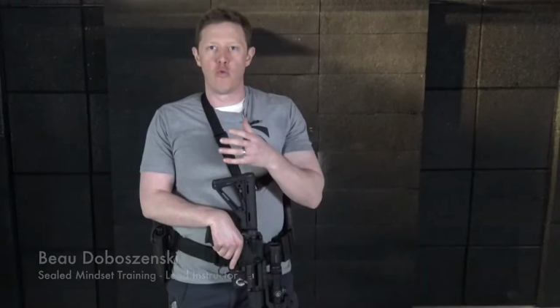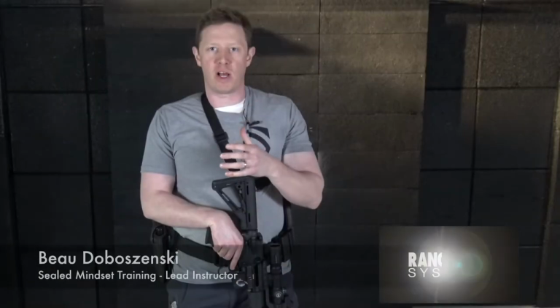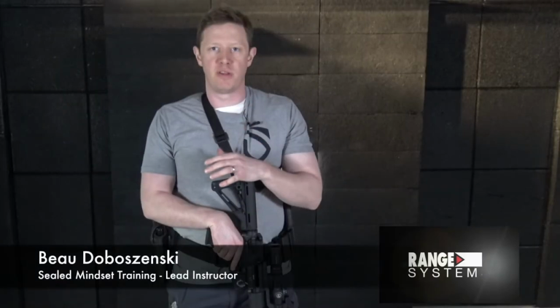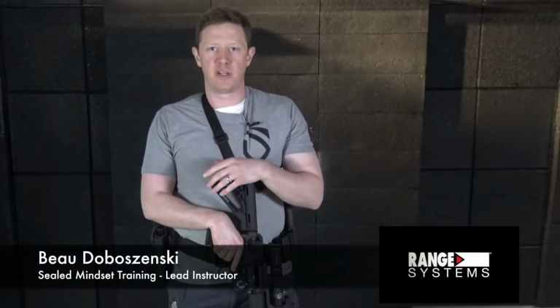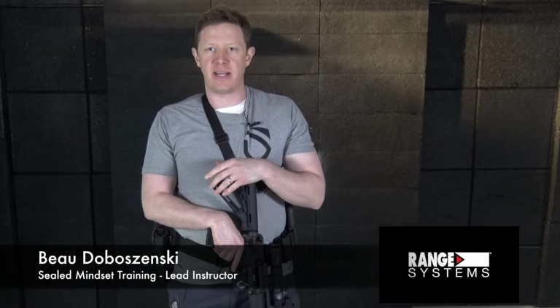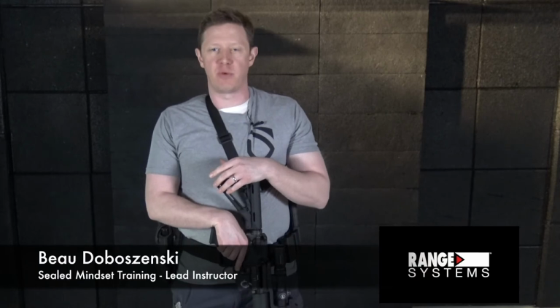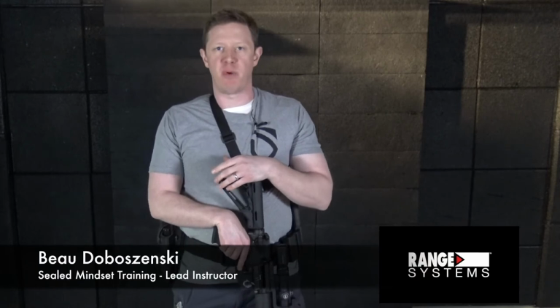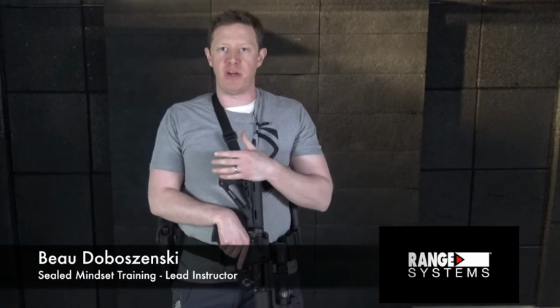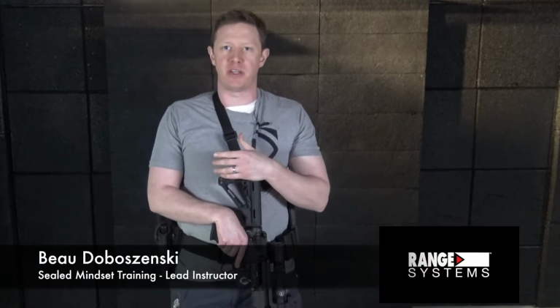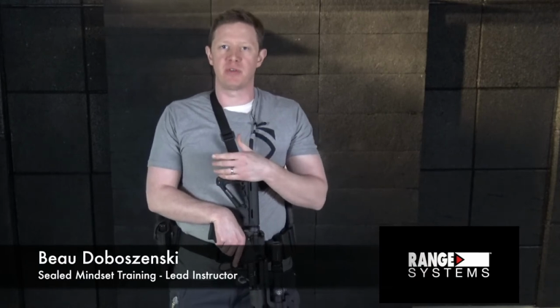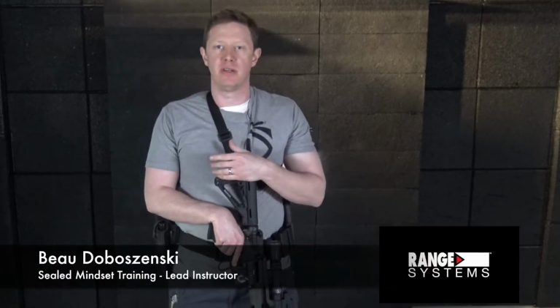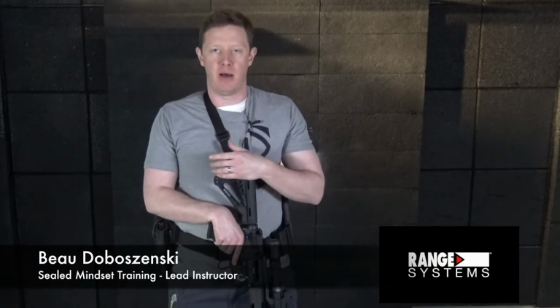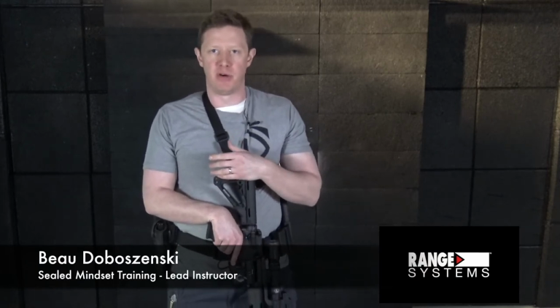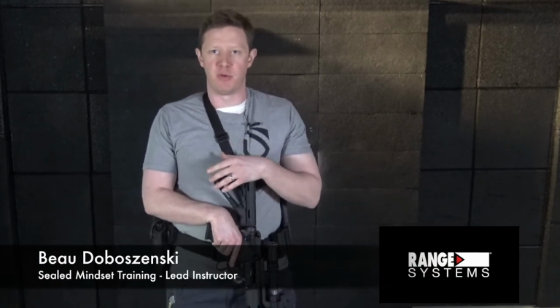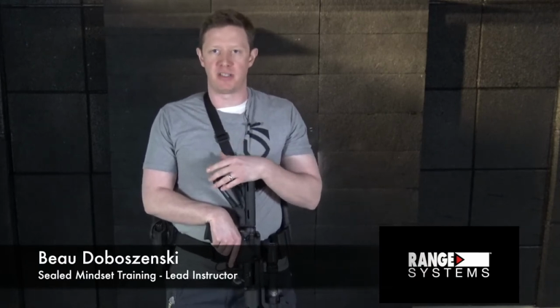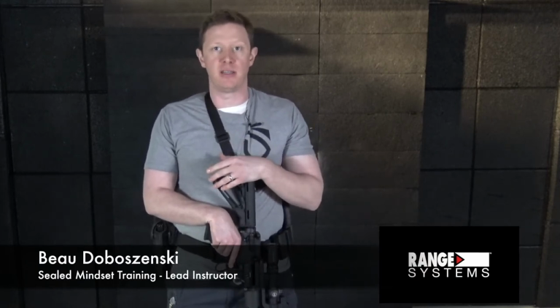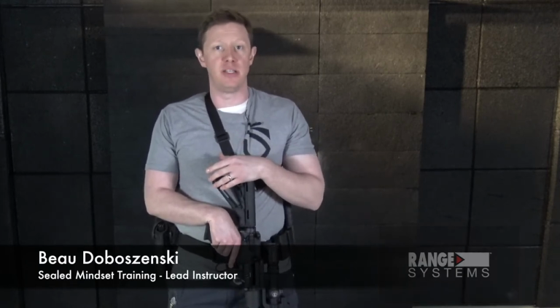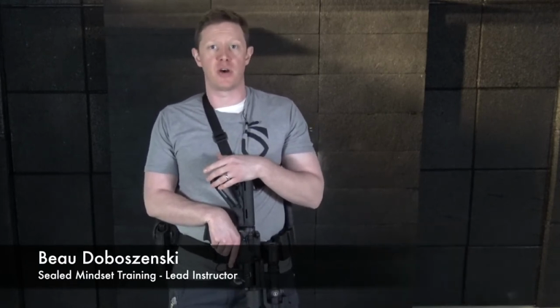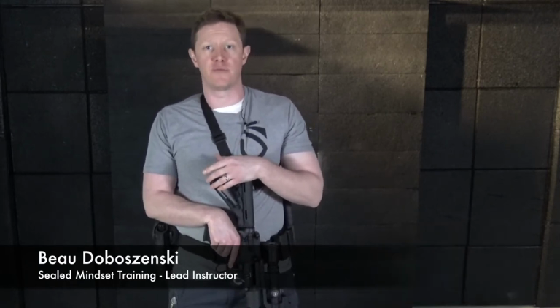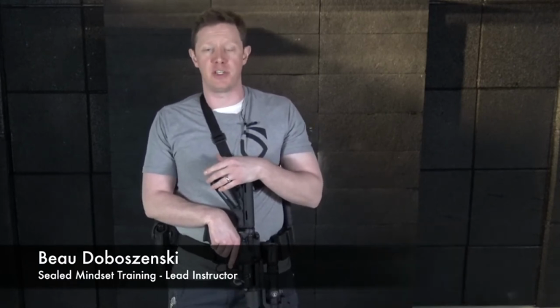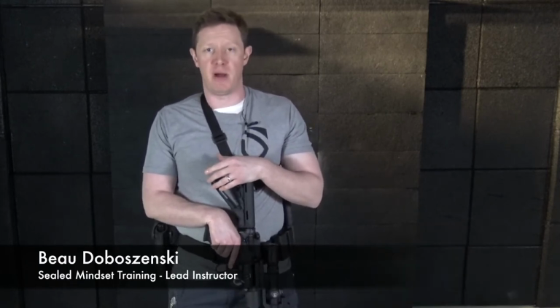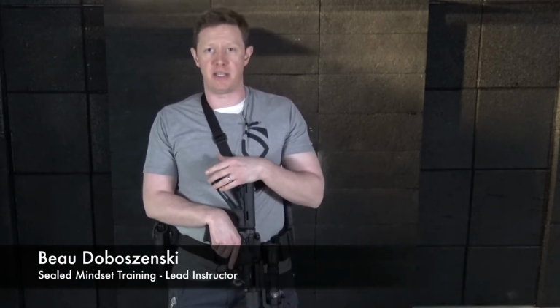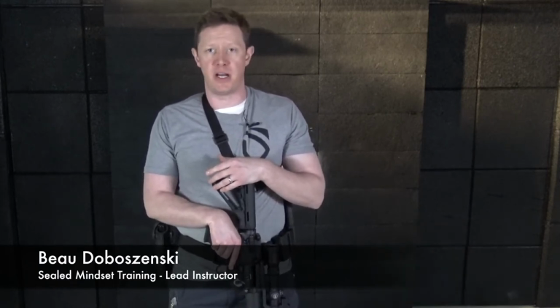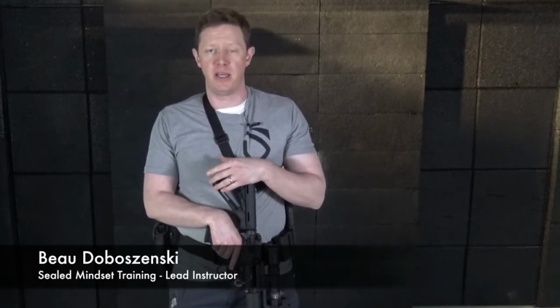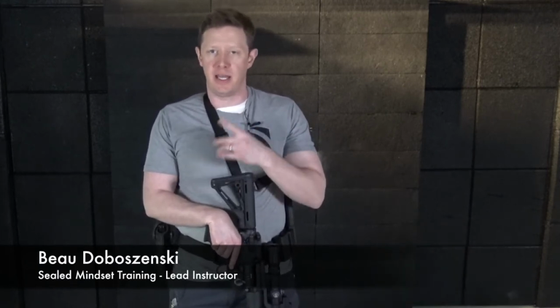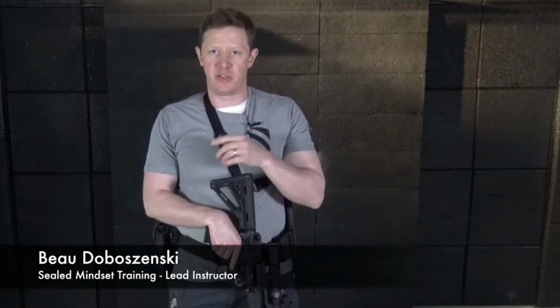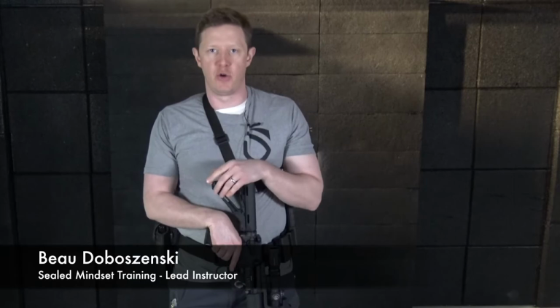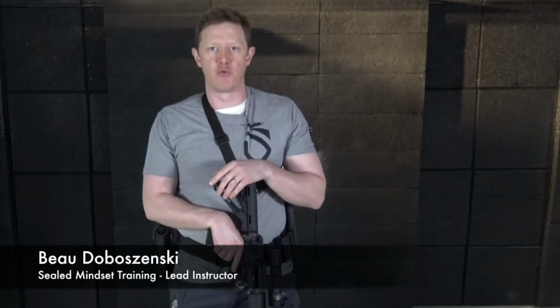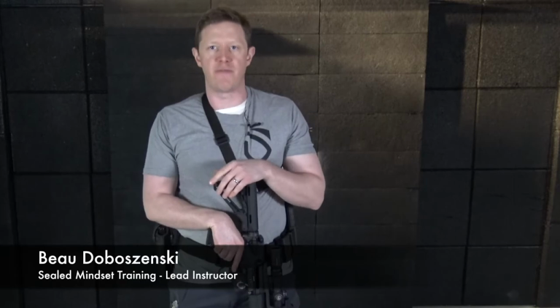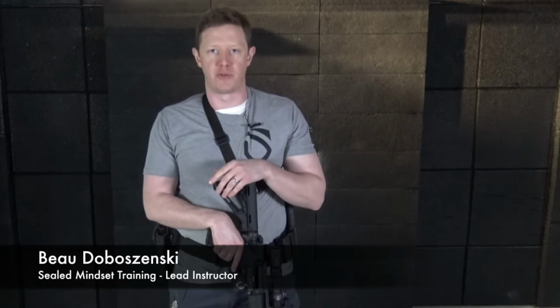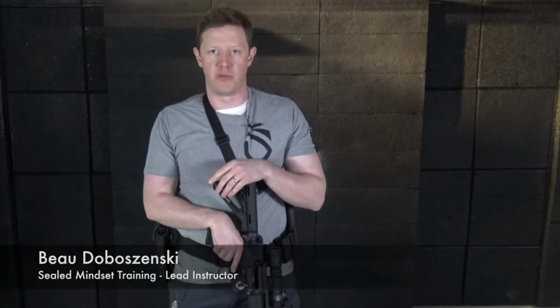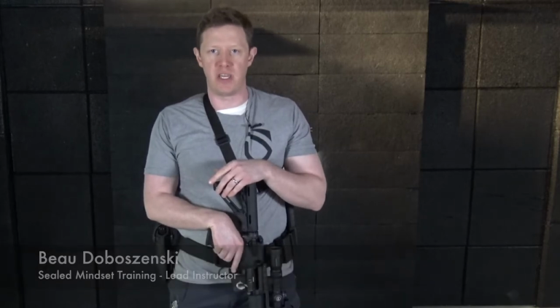Welcome to the full tactical range-by-range systems. I'm Bo Dobosinski, lead instructor for SEAL Mindset Training, and this is your rifle drill of the week.